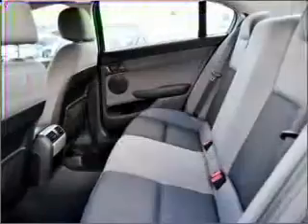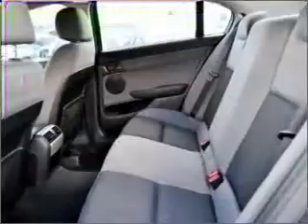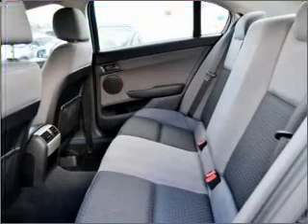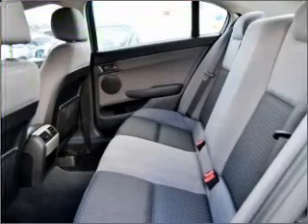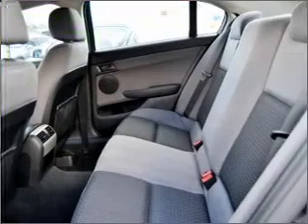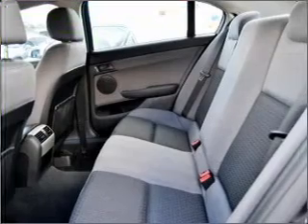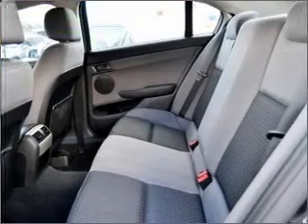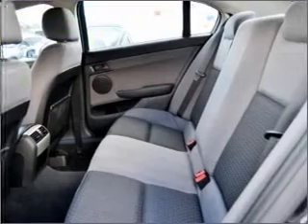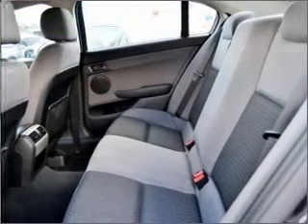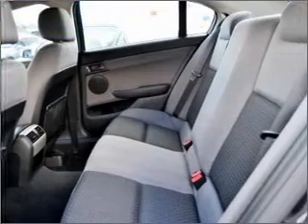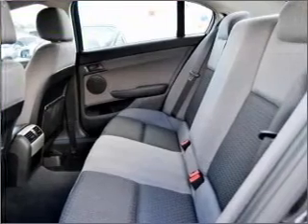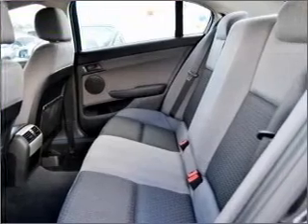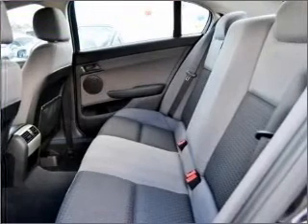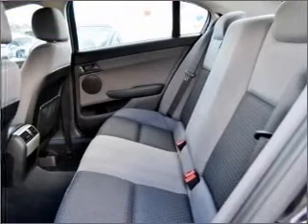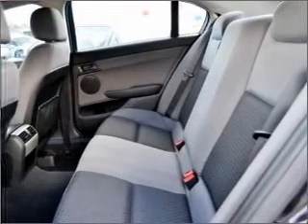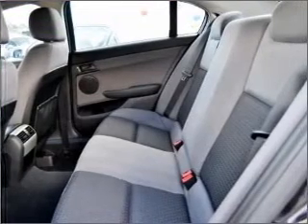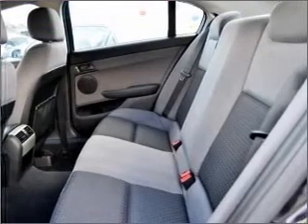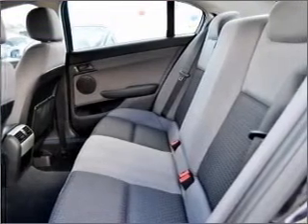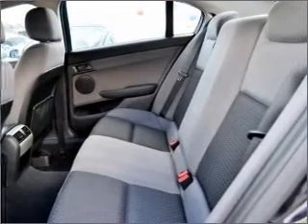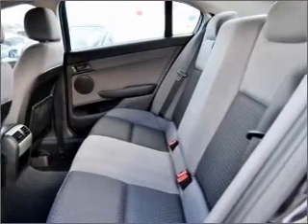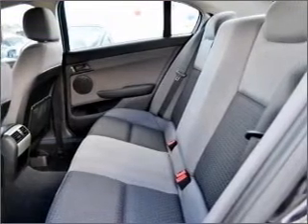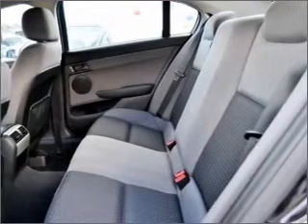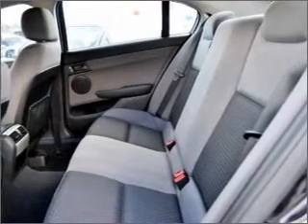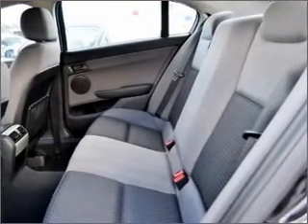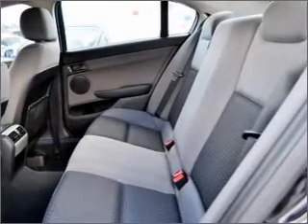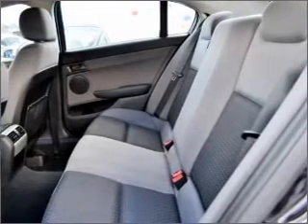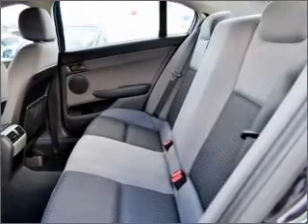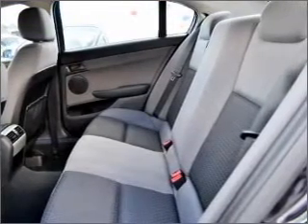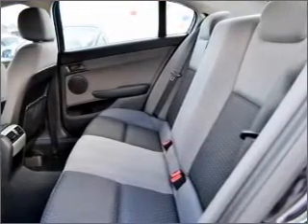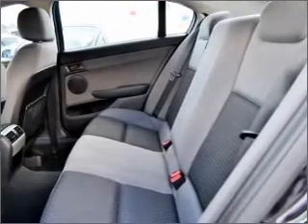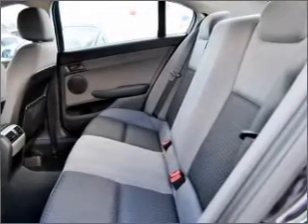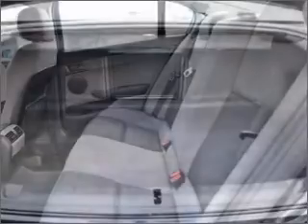Ventilated disc brakes, stability control. The premium wheels add a stylish touch.